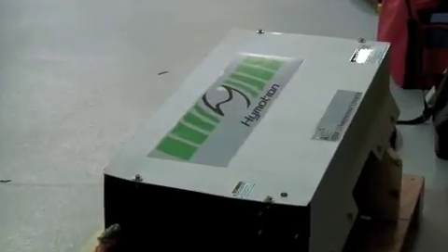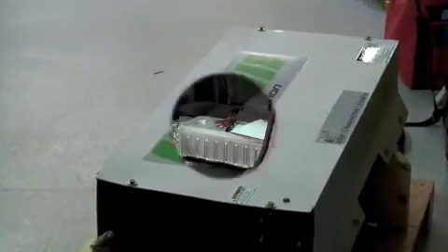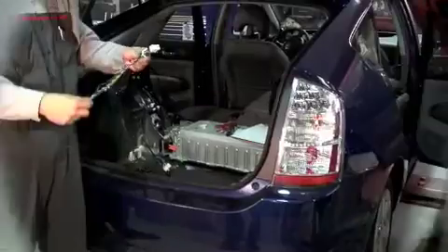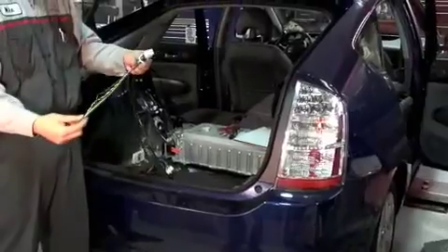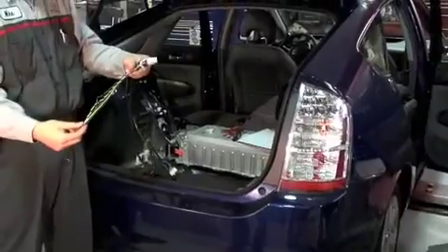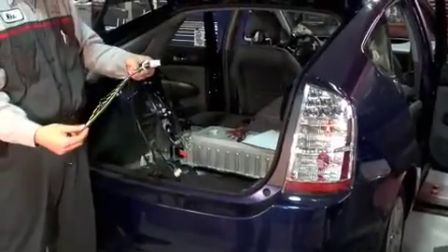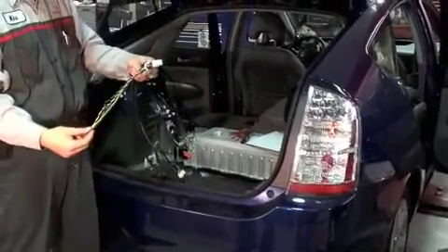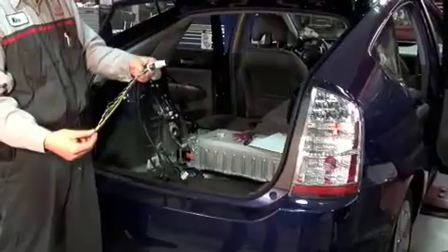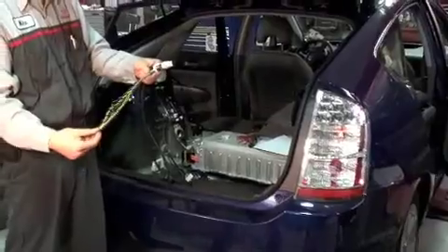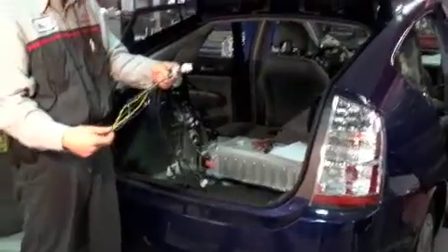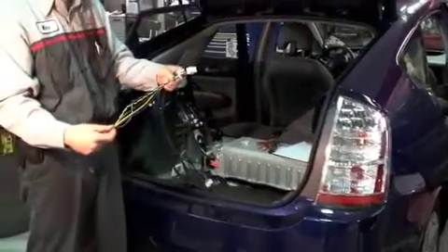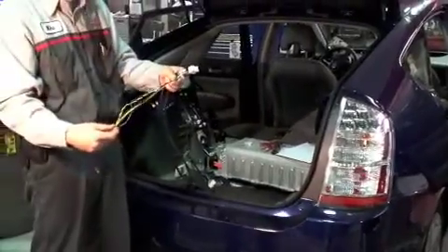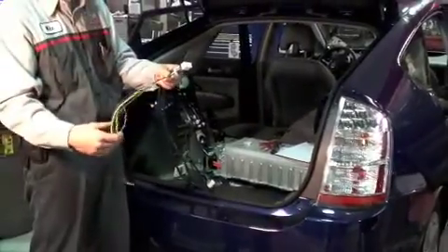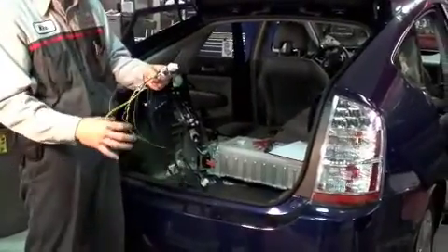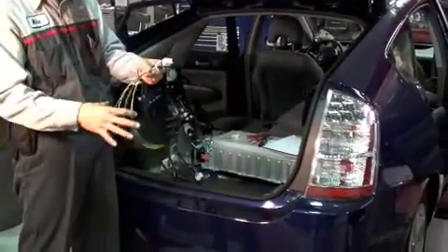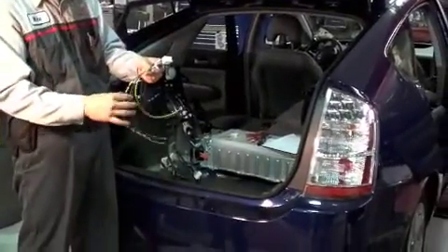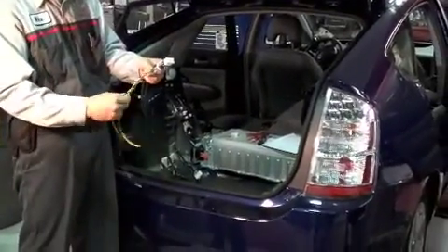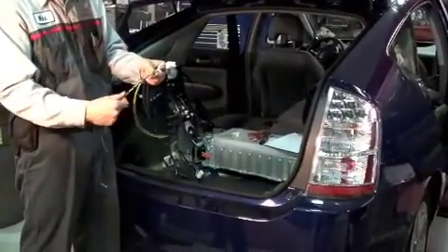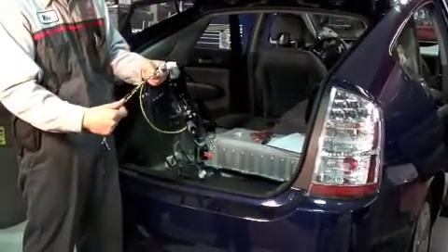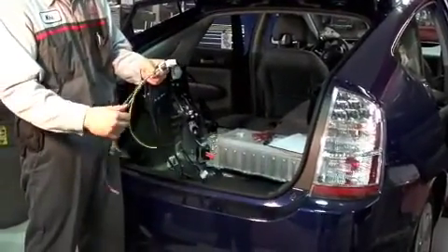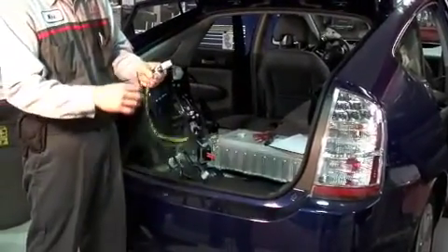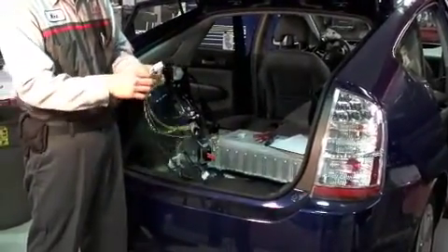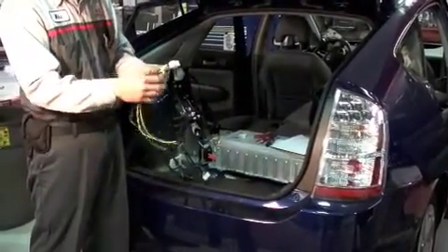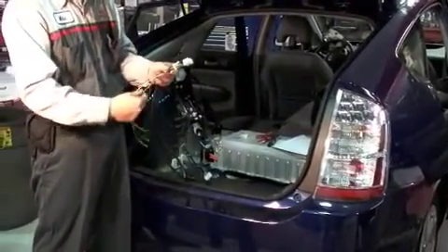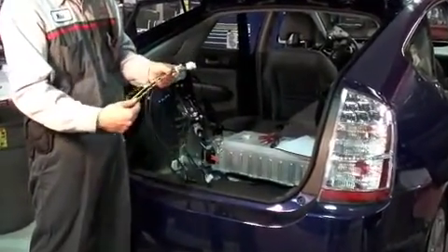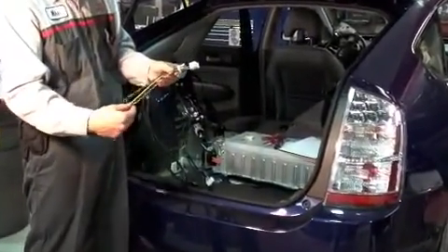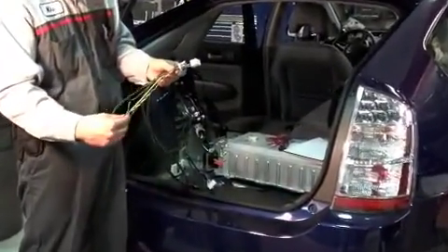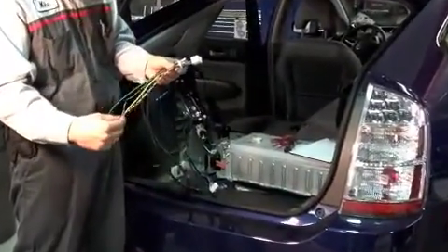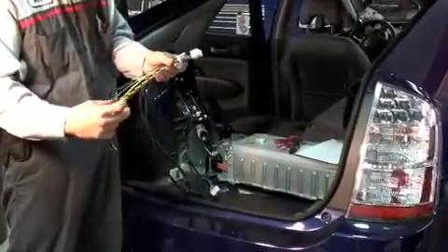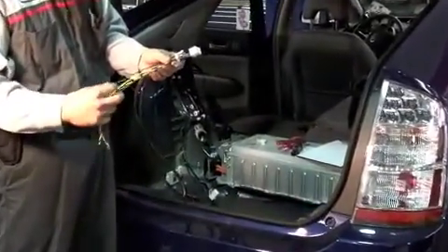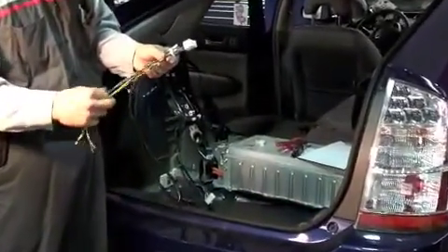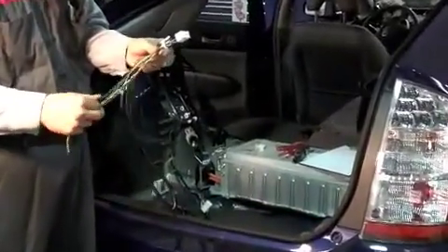These are all your wires here that connect in. I'm going to take a couple of these and release them all in.